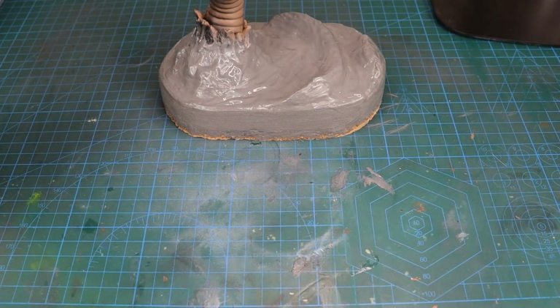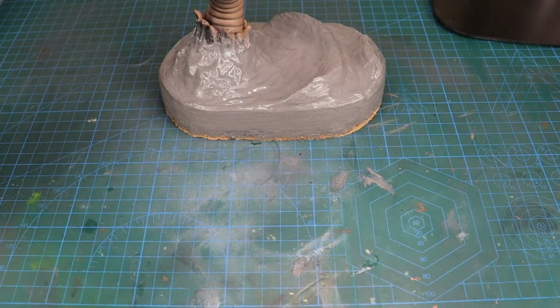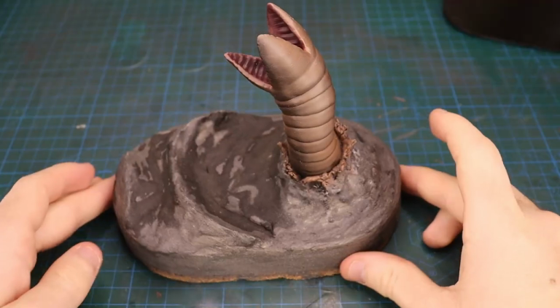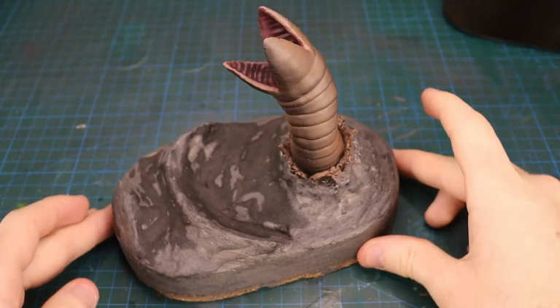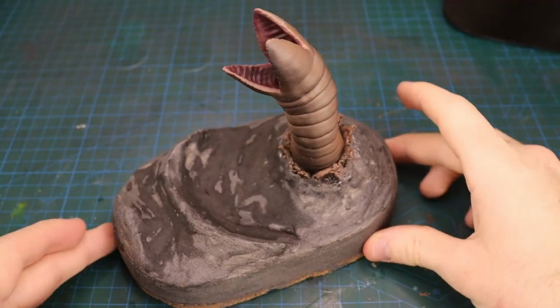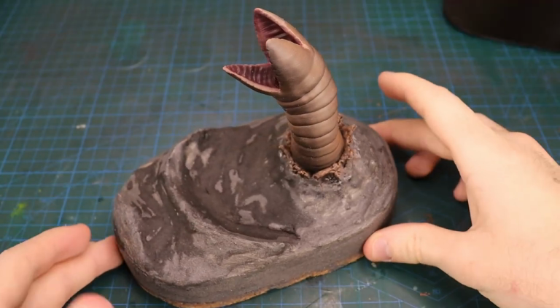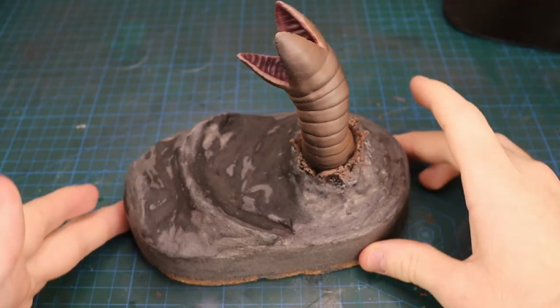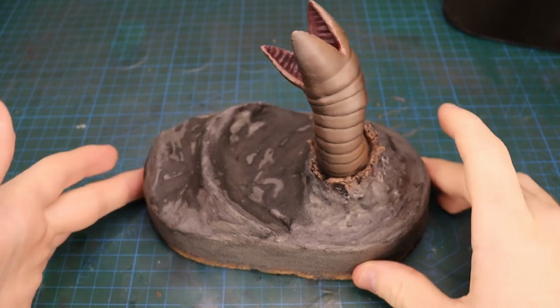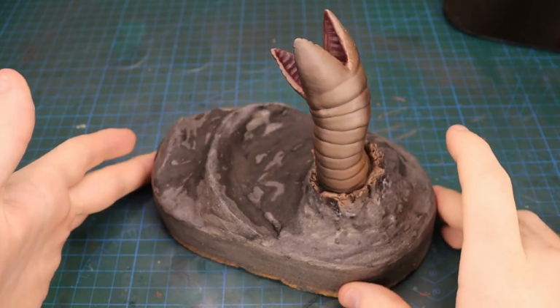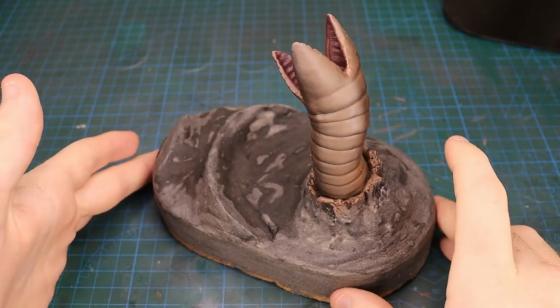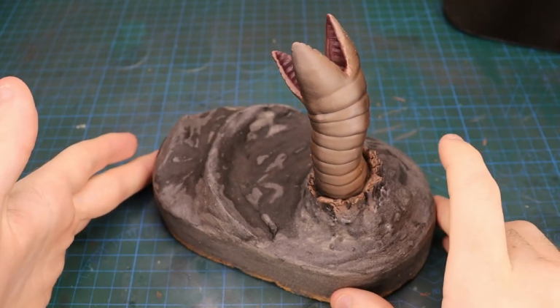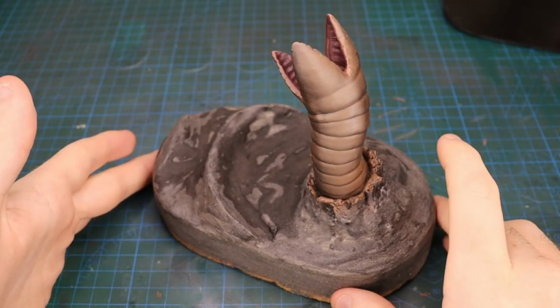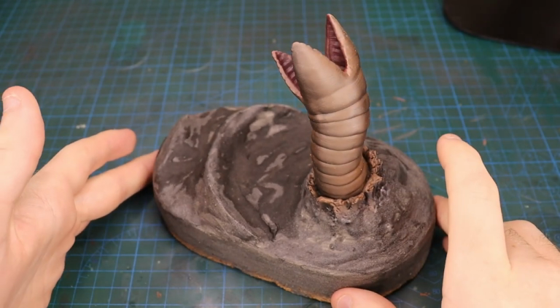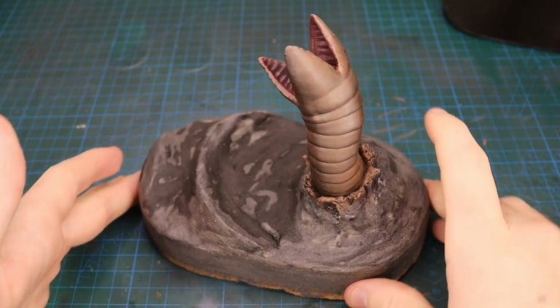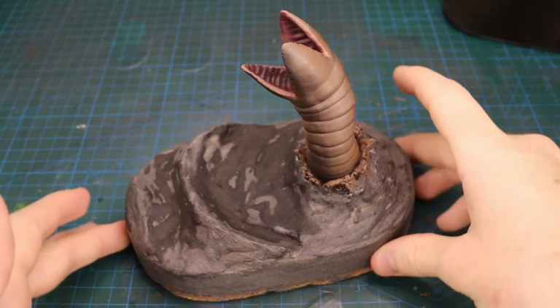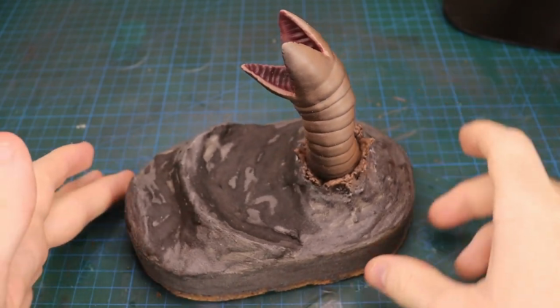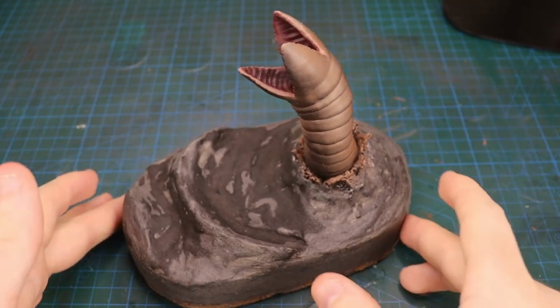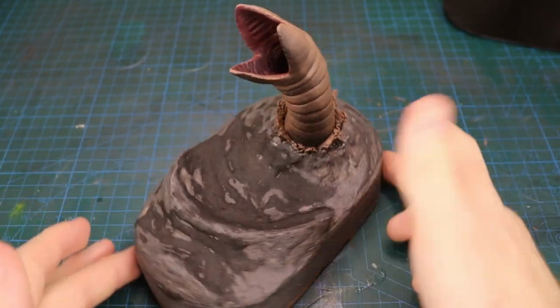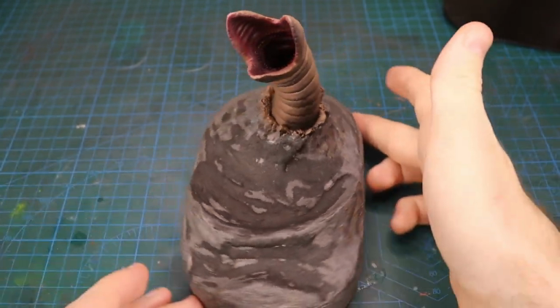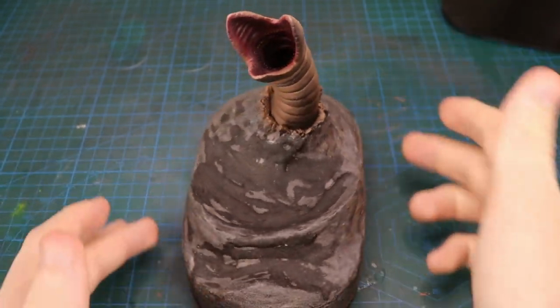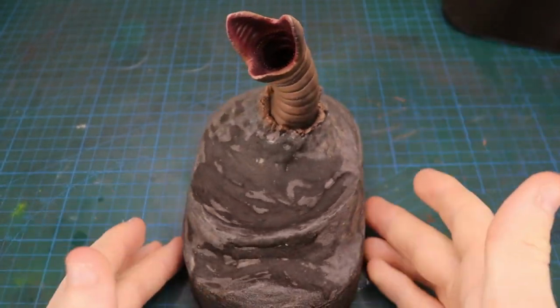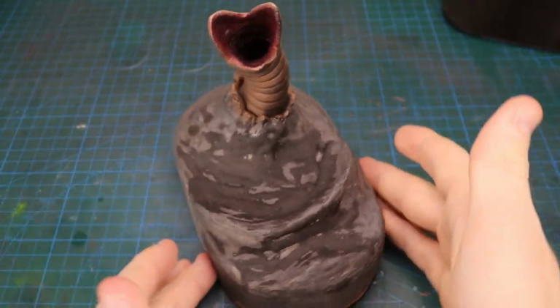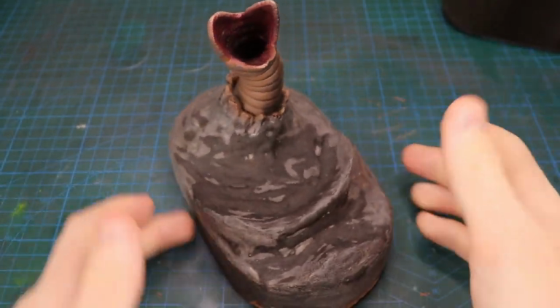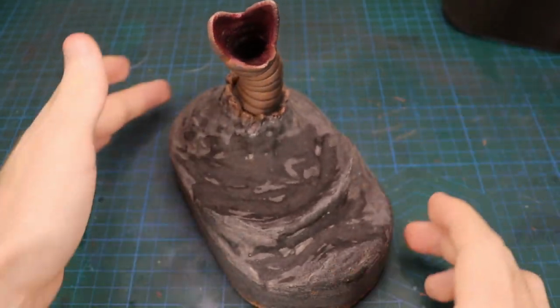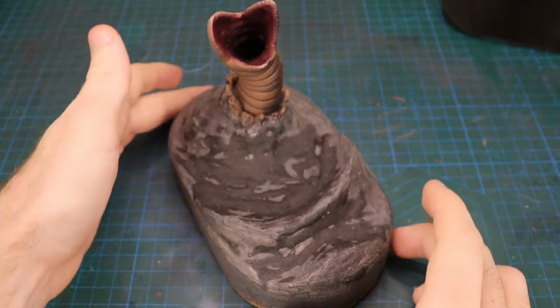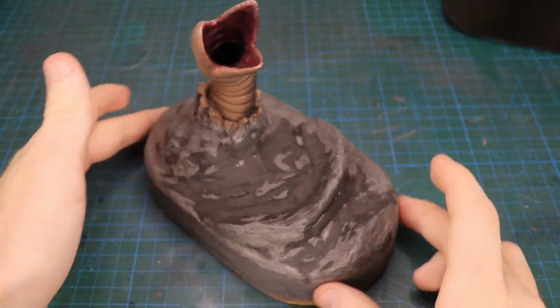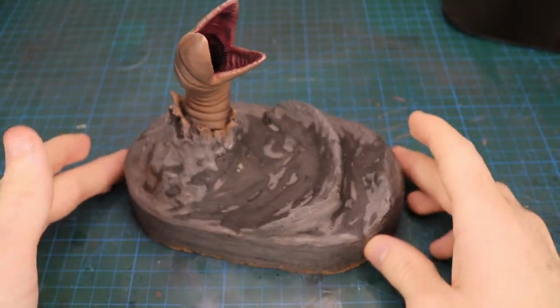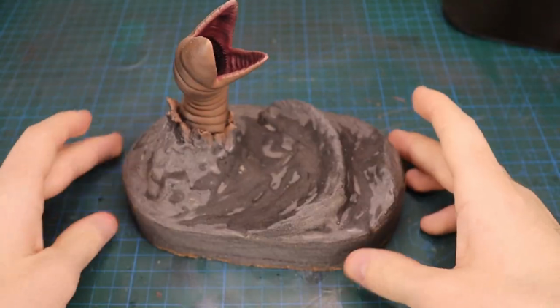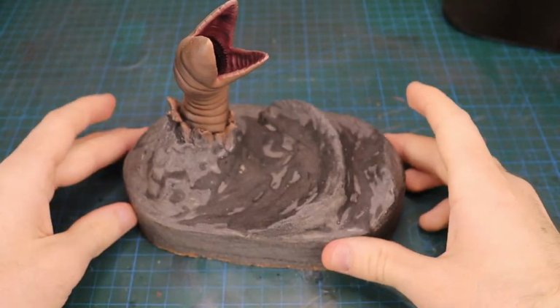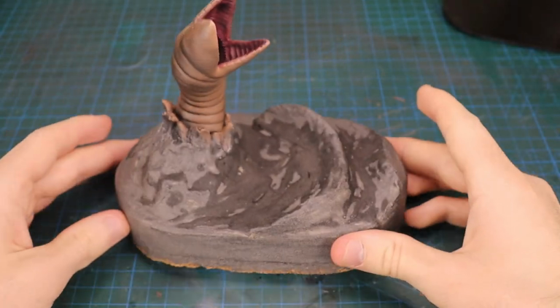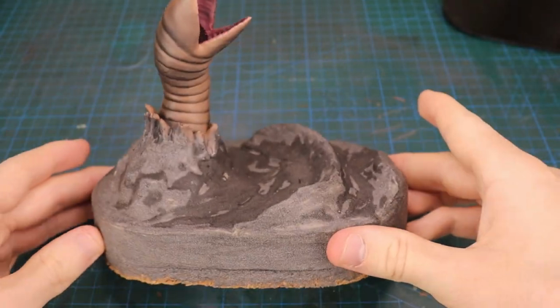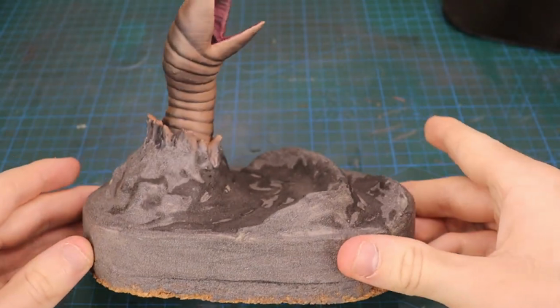With that dry, I masked over all the parts of the worm that were already painted and took the entire thing outside to prime.